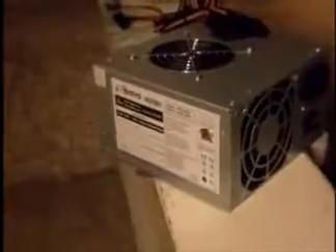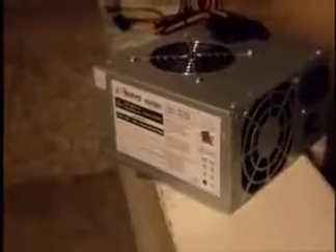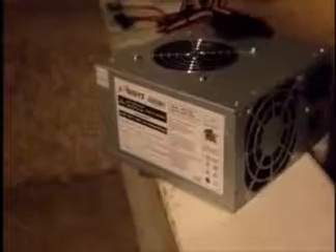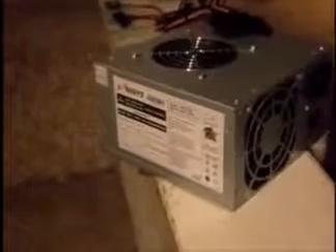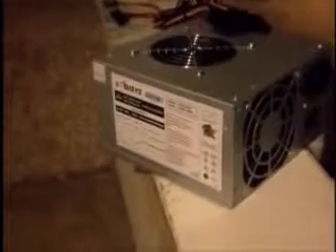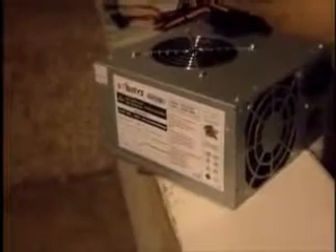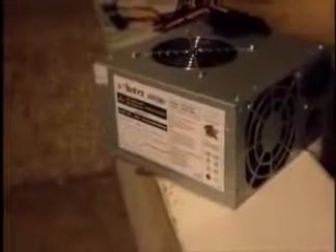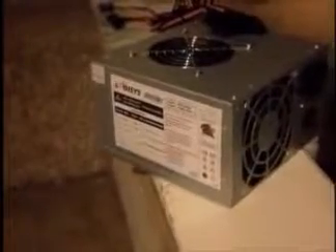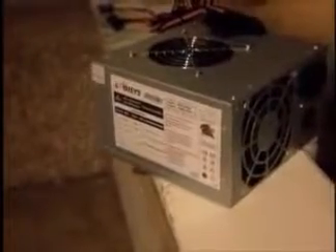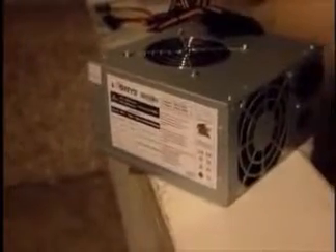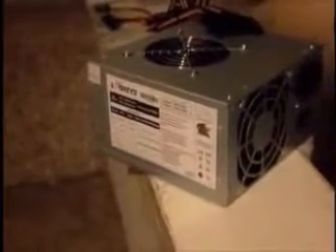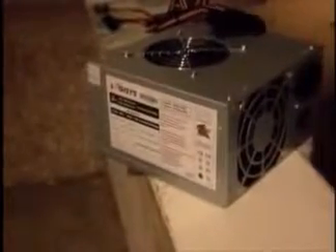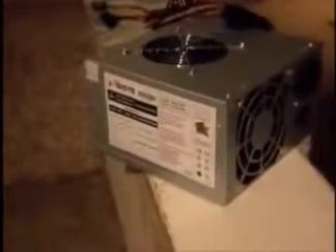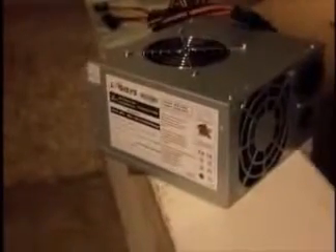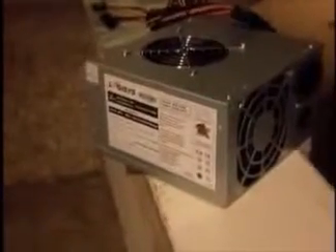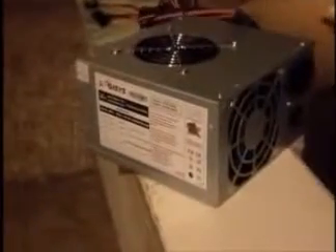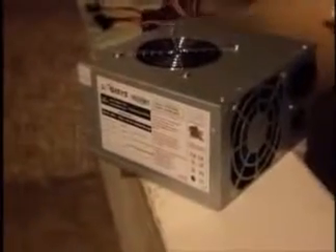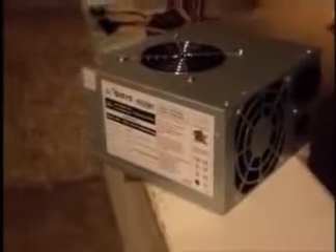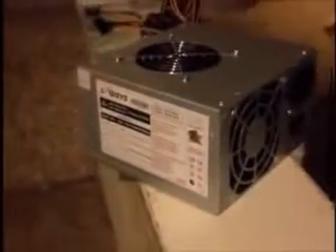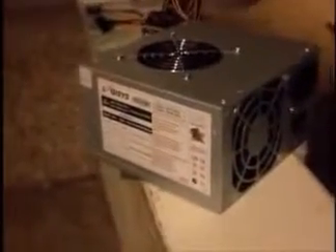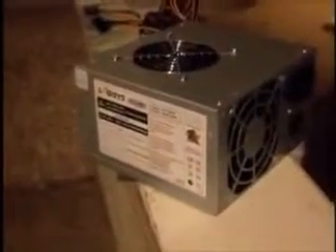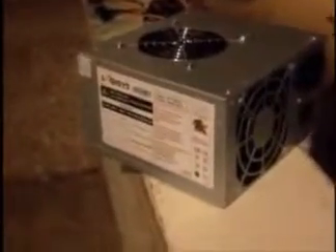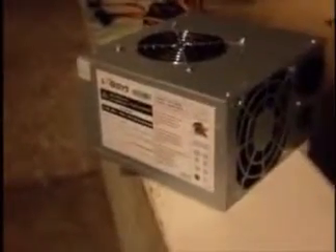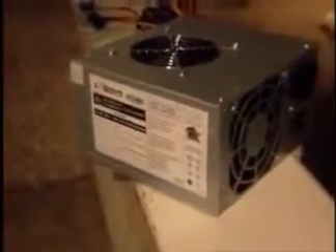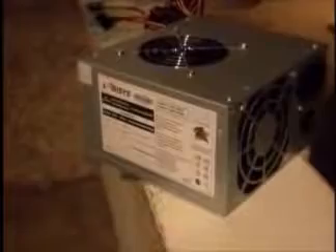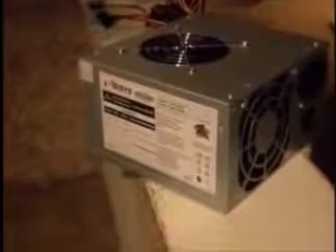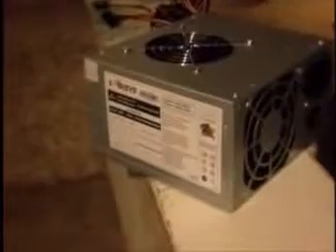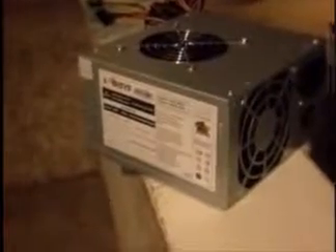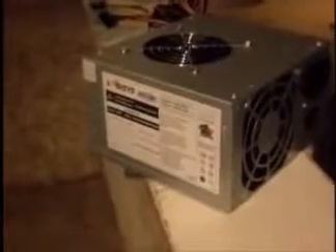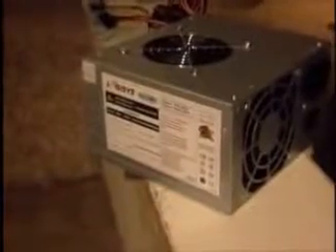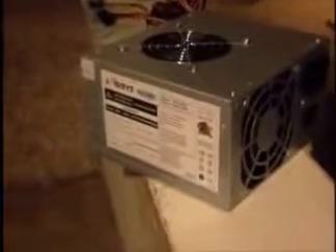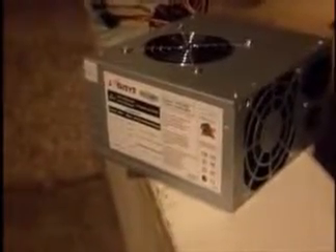And here's the new power supply. It's a Logisys power supply, 300-400 watts — just a cheap $20 unit I got off Amazon.